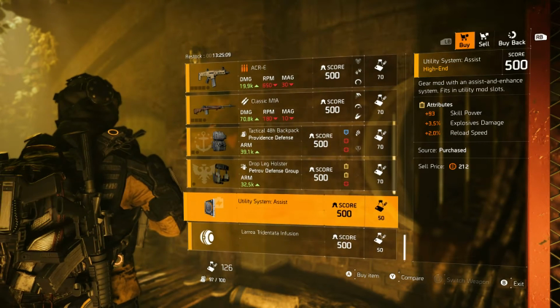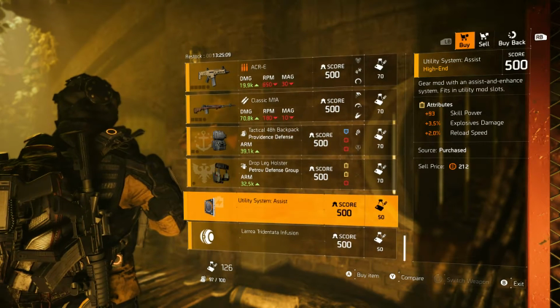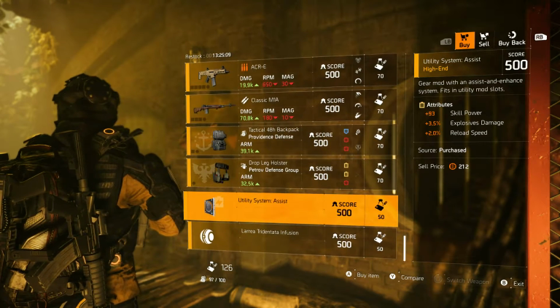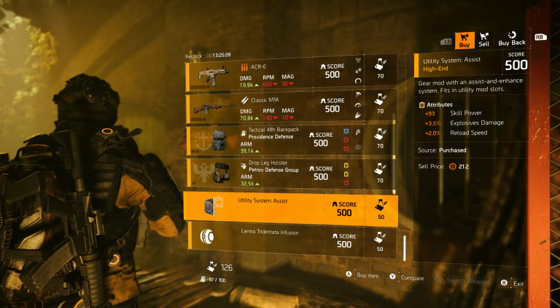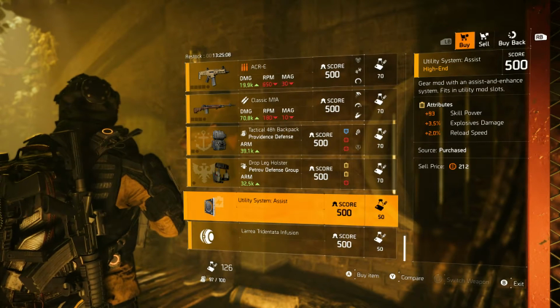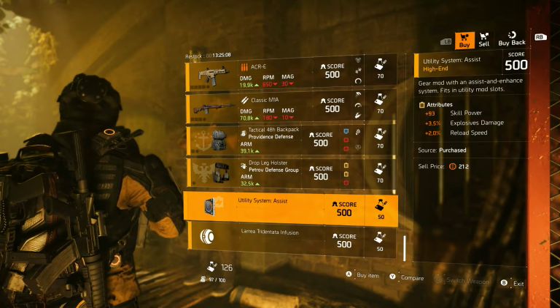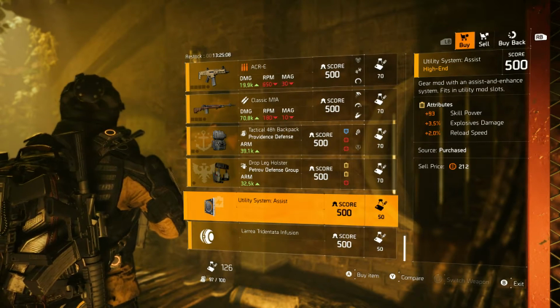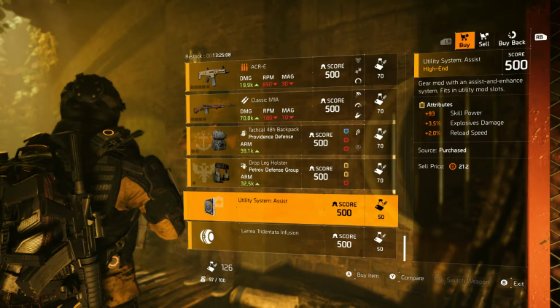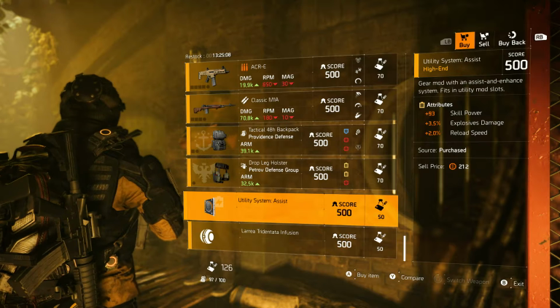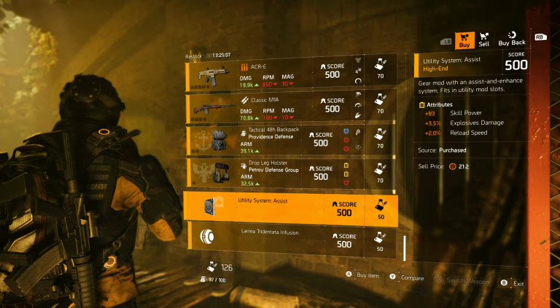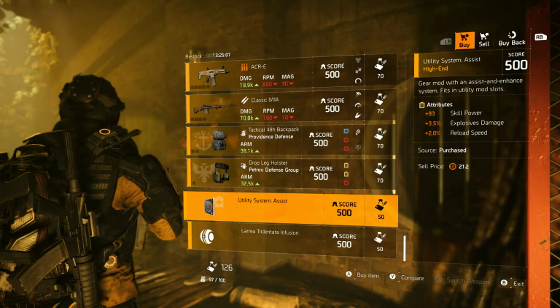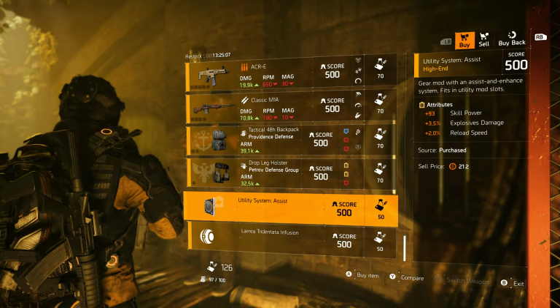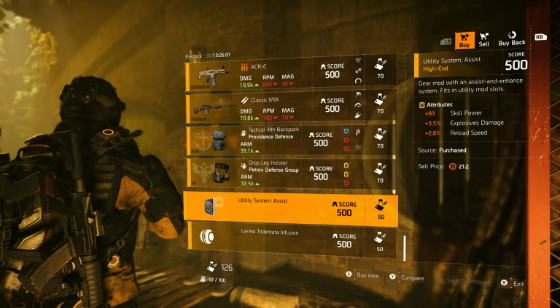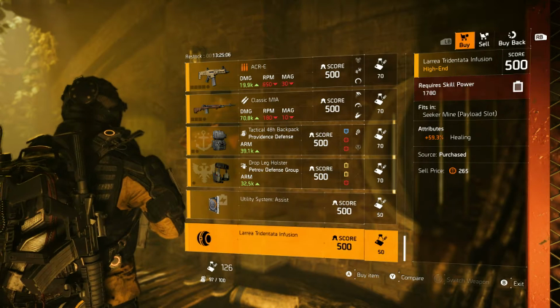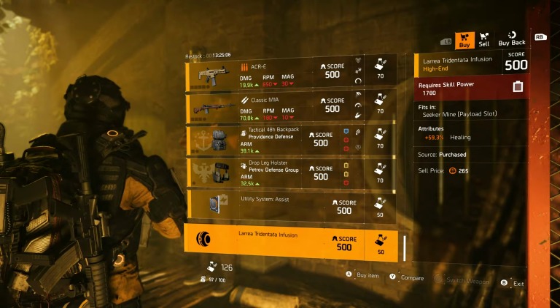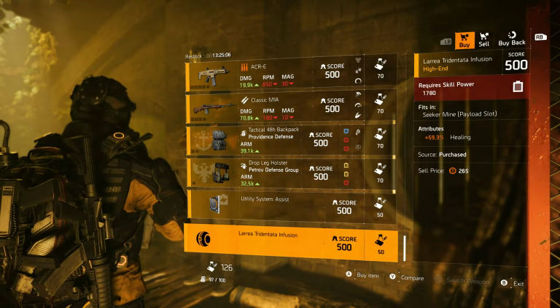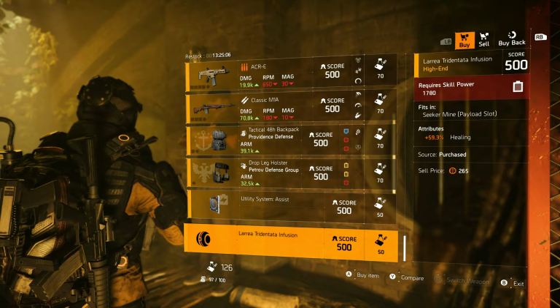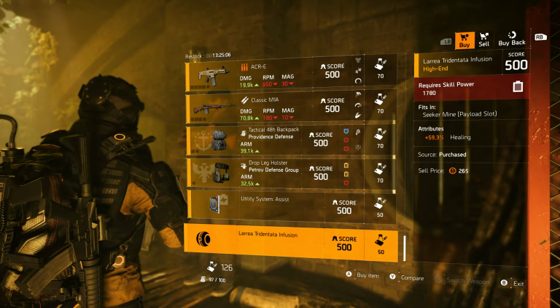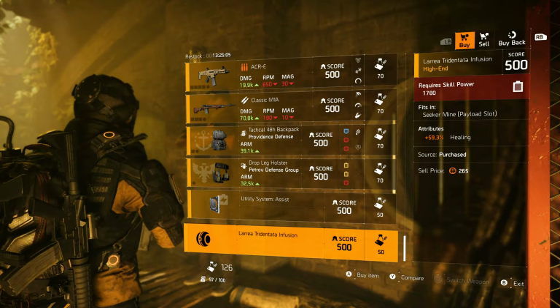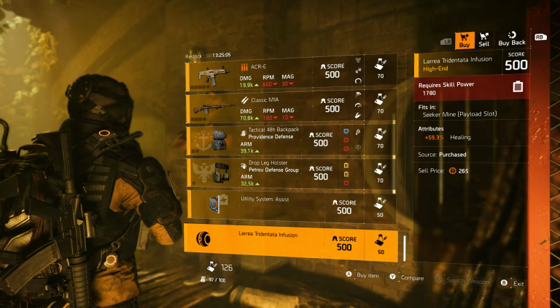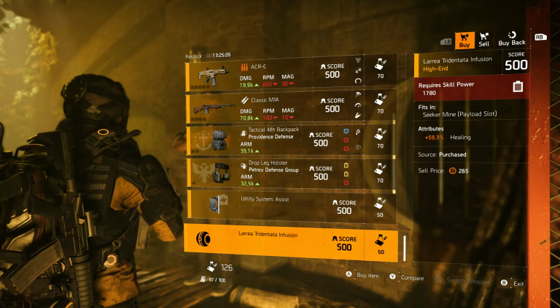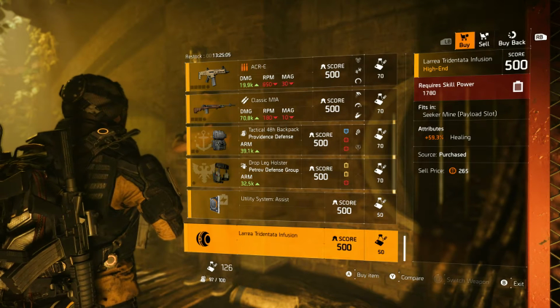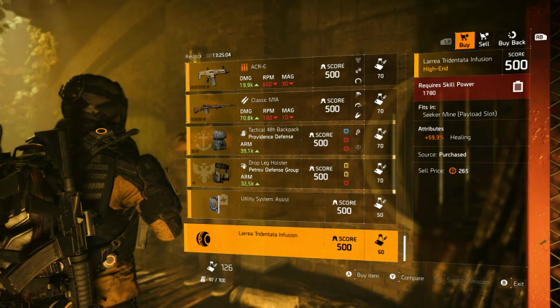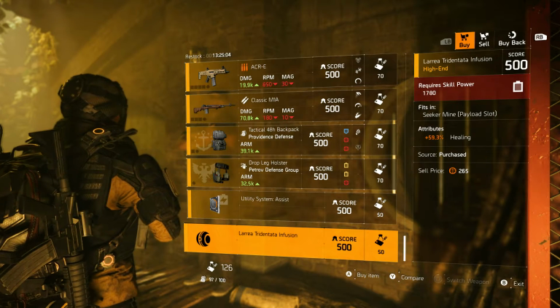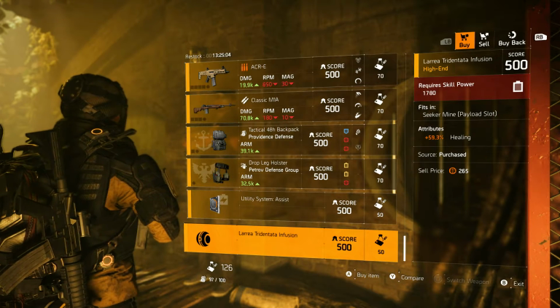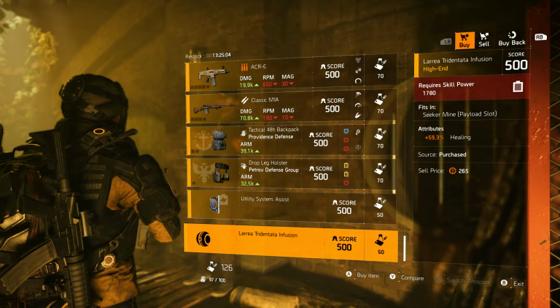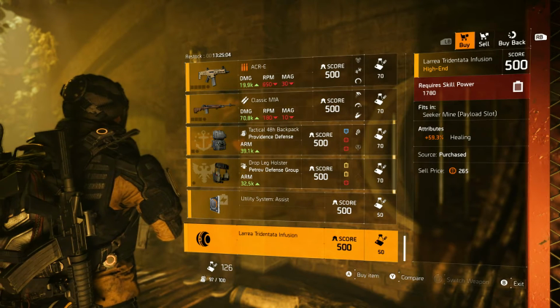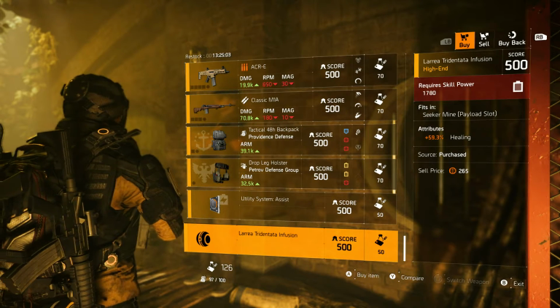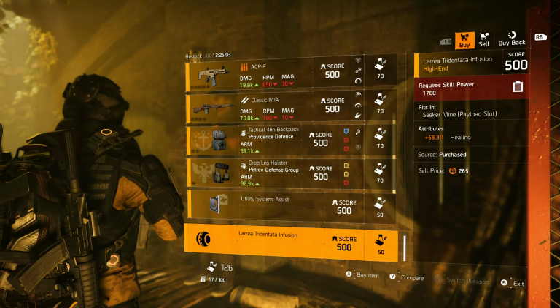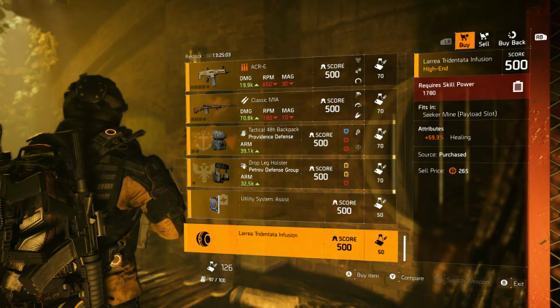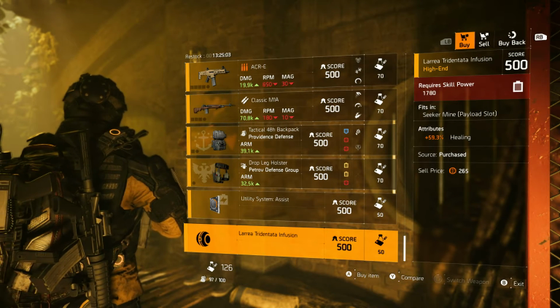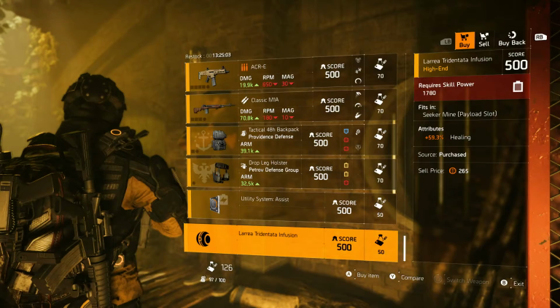Utility System Assist with Explosive Damage, Skill Power, and Reload Speed. And the Infusion for the Seeker Mind Payload, which is 59.3 Healing.